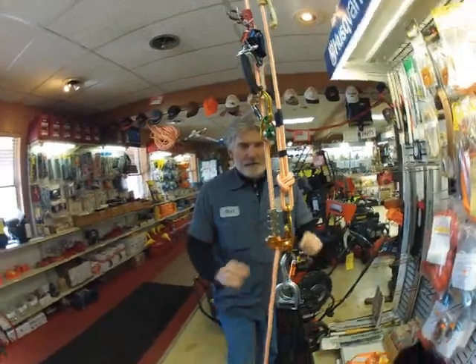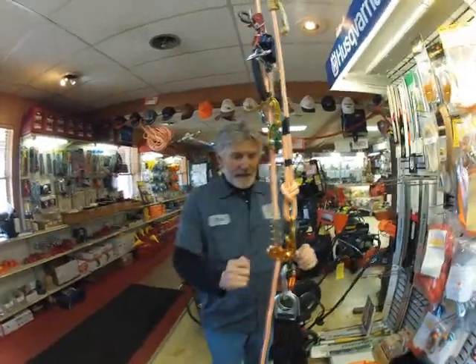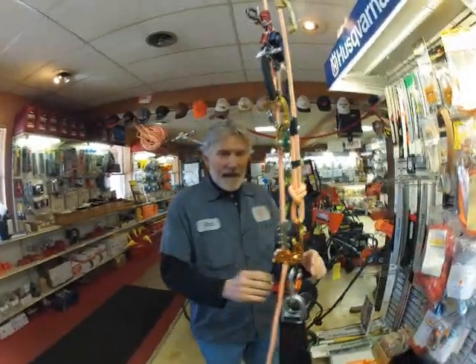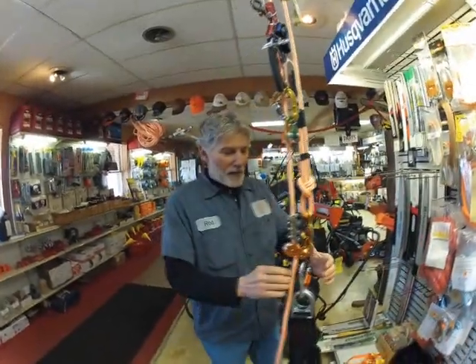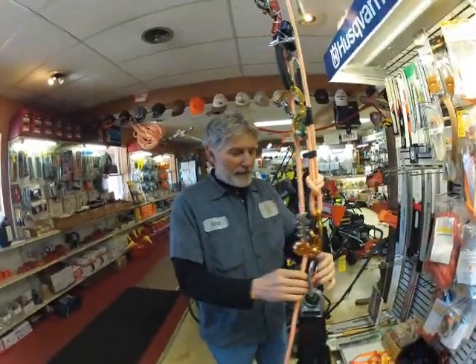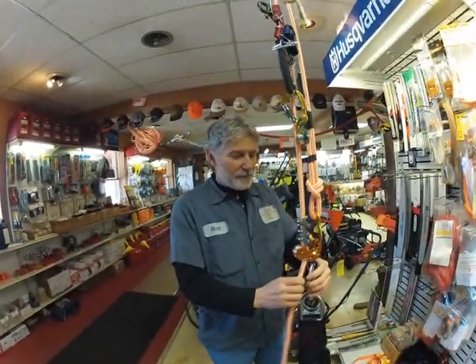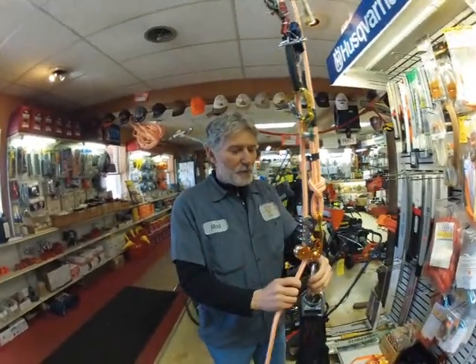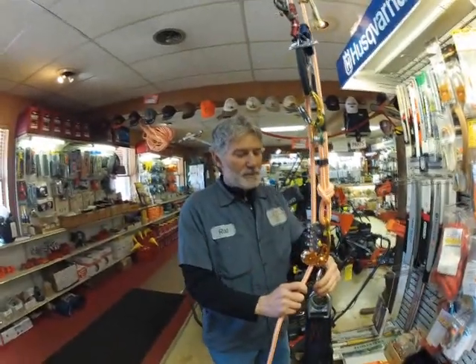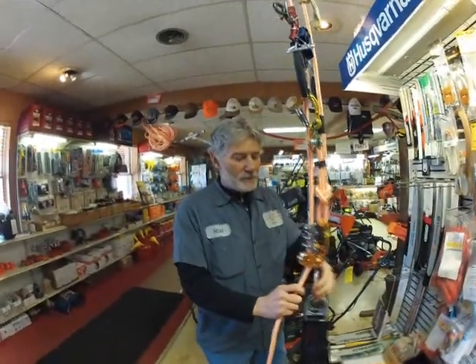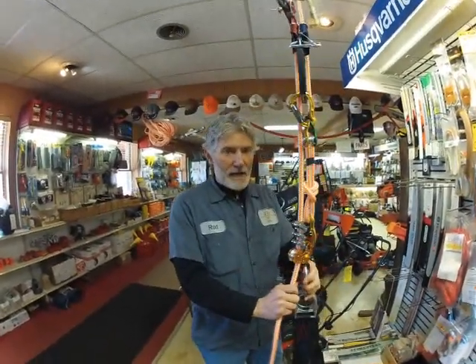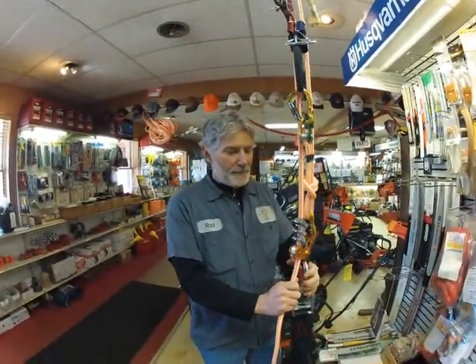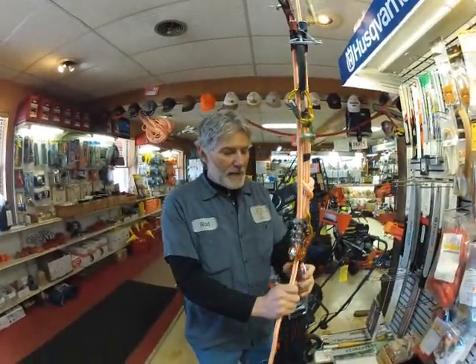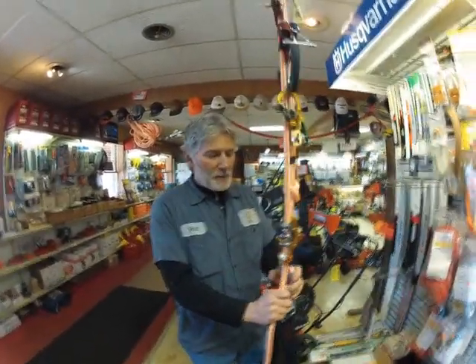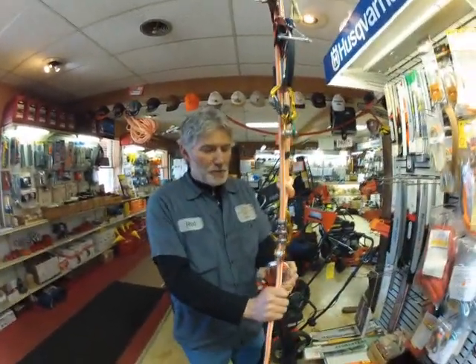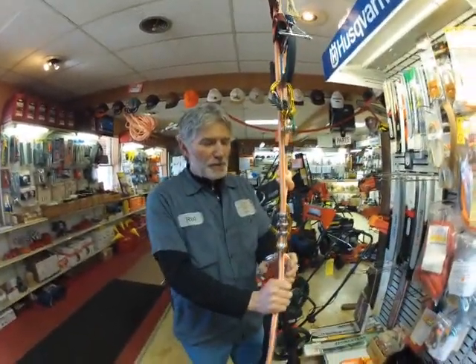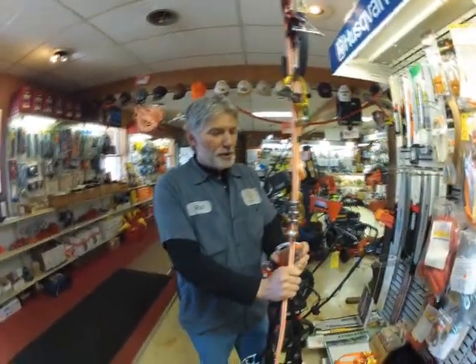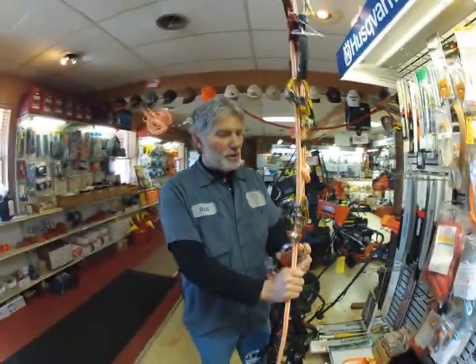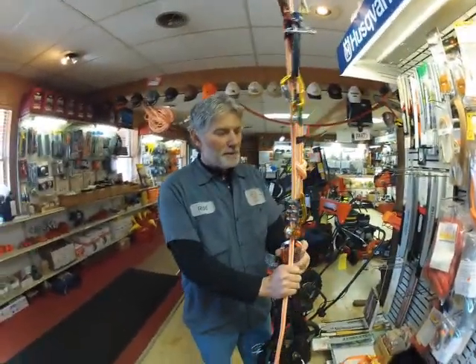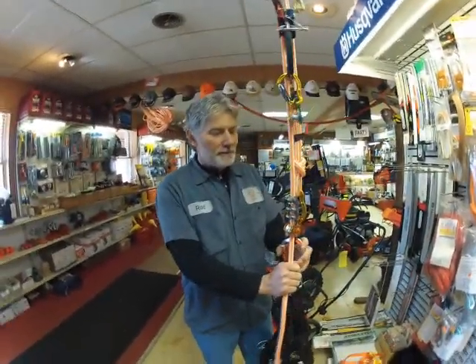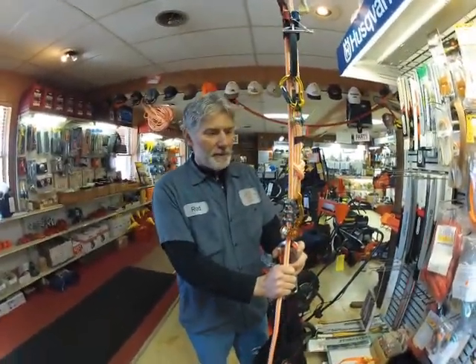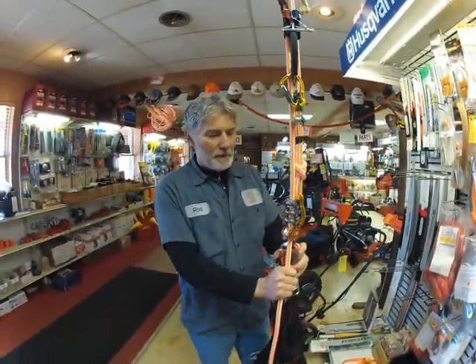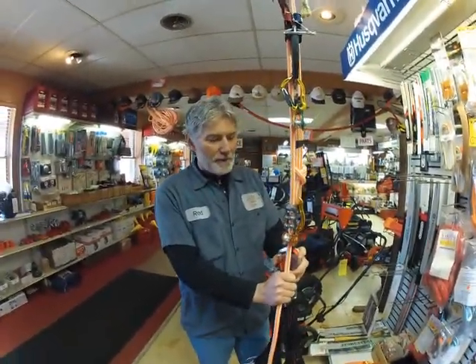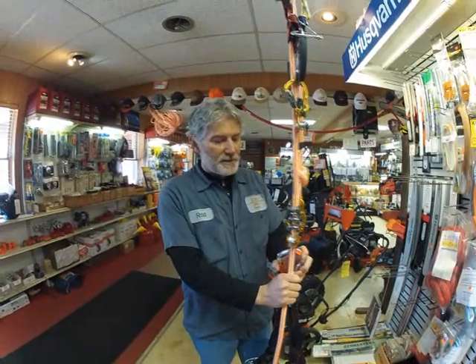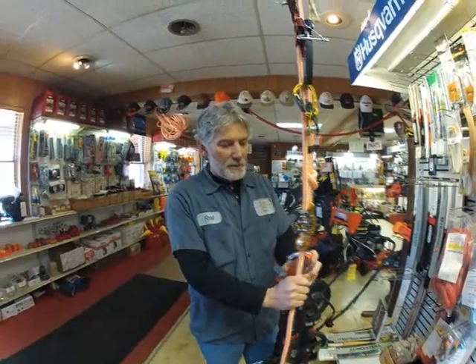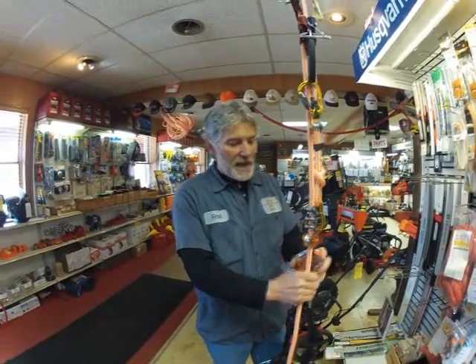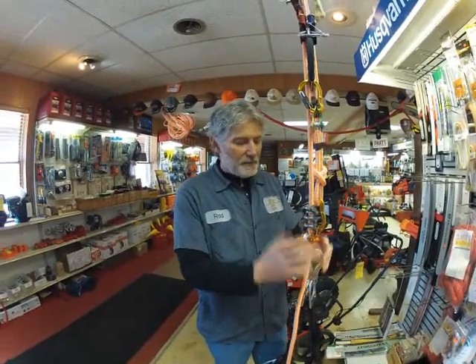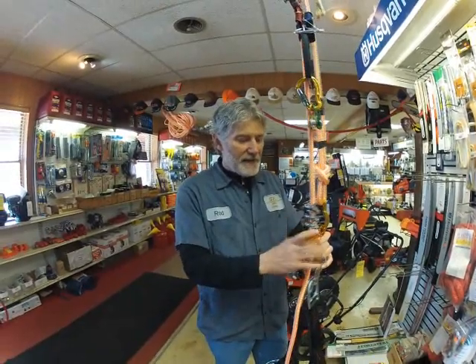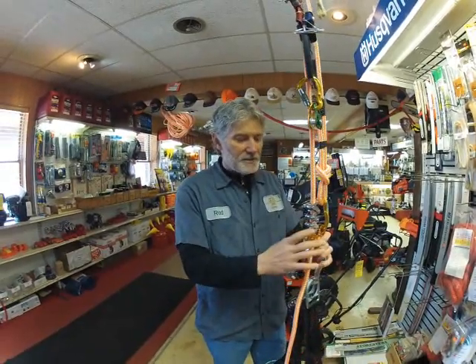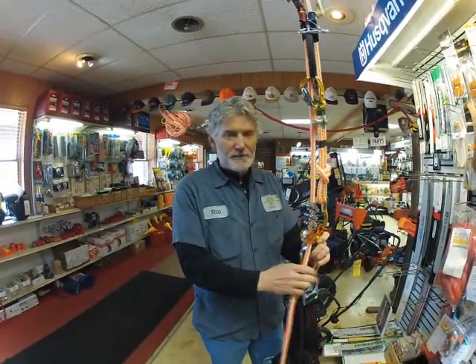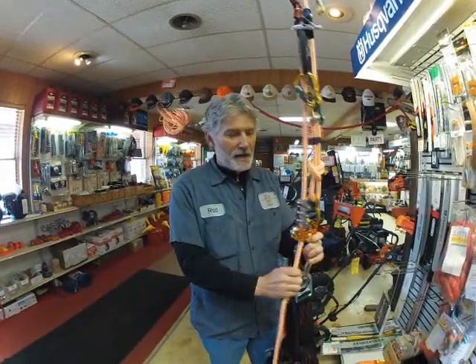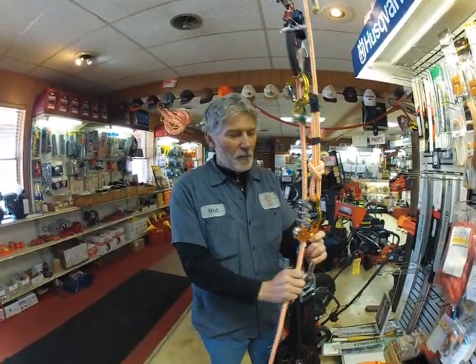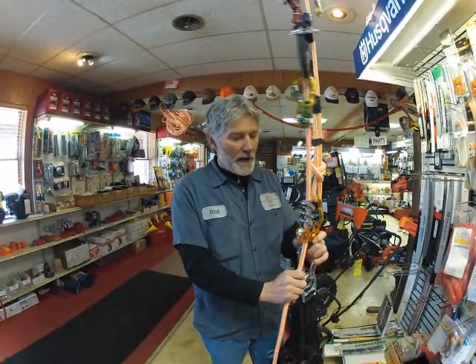Hey guys, Rod here from Mill Creek Saw Shop. We just wanted to show you a couple of offerings that we have. We've had this stuff in stock for a while.